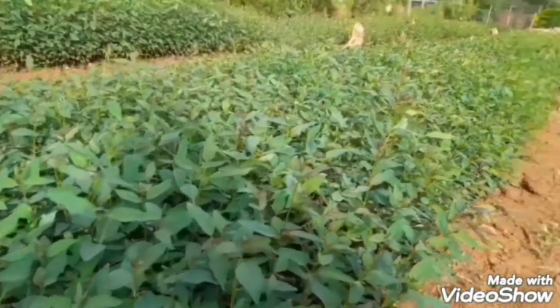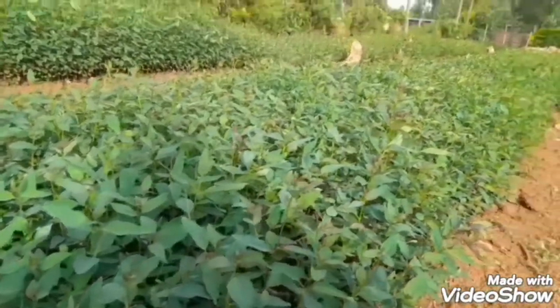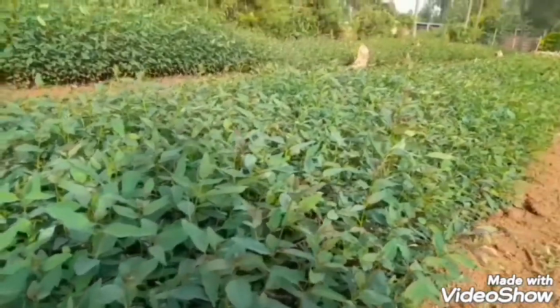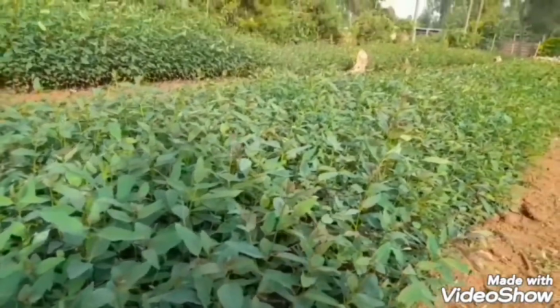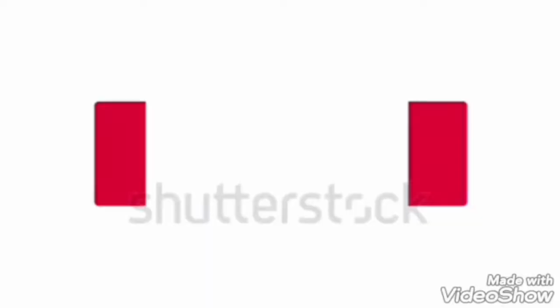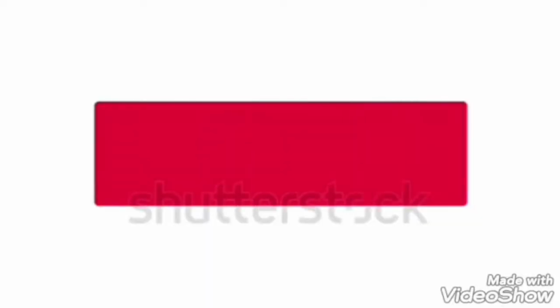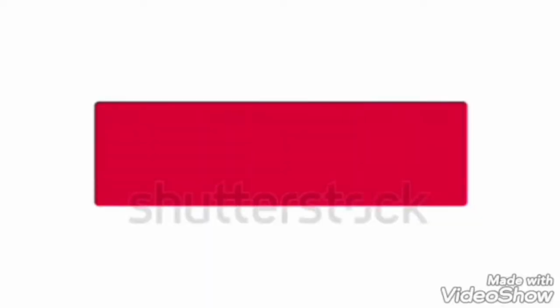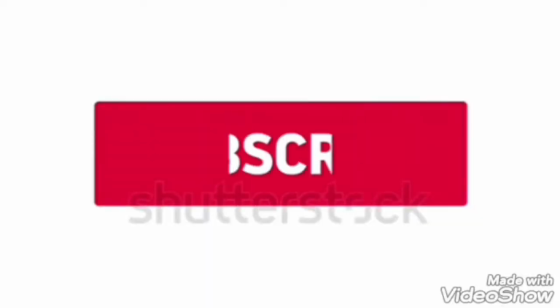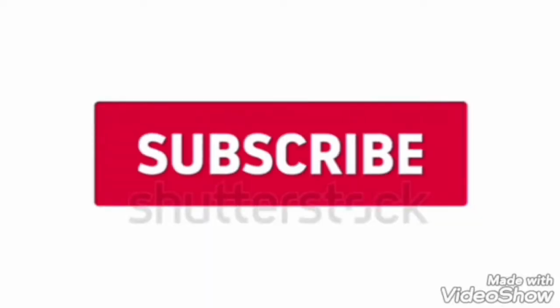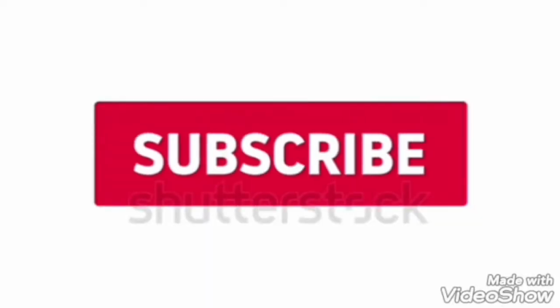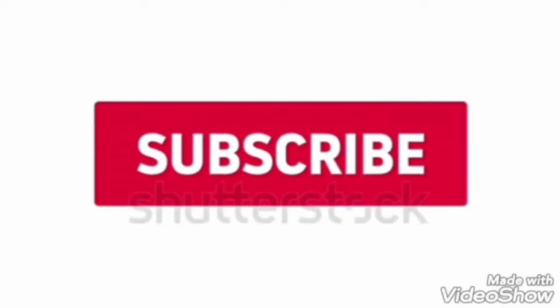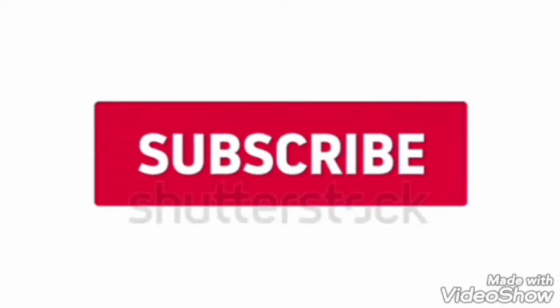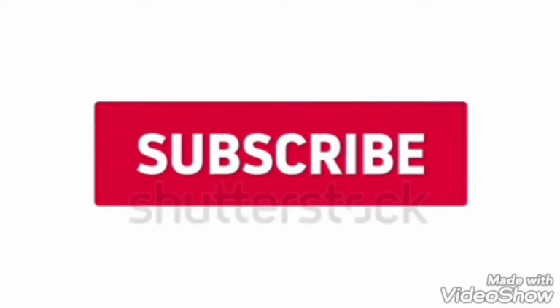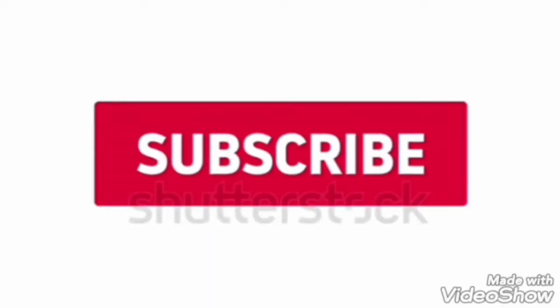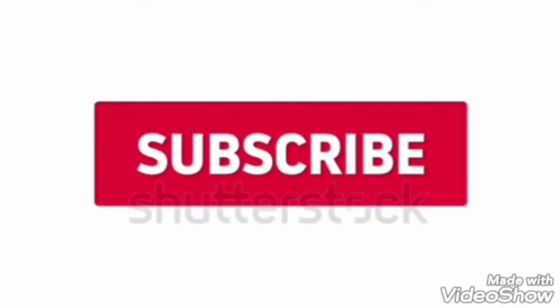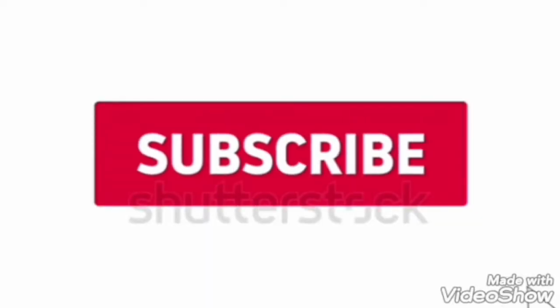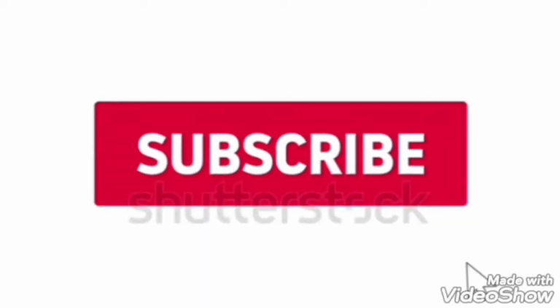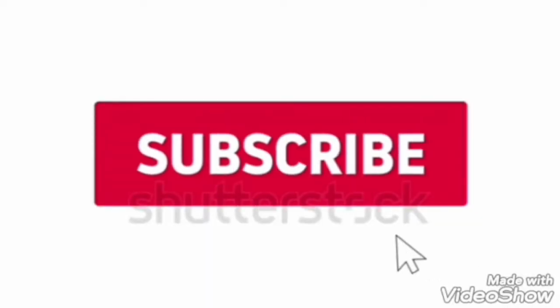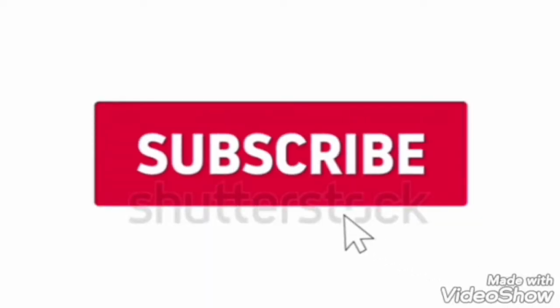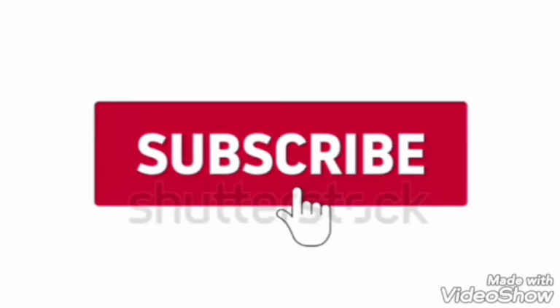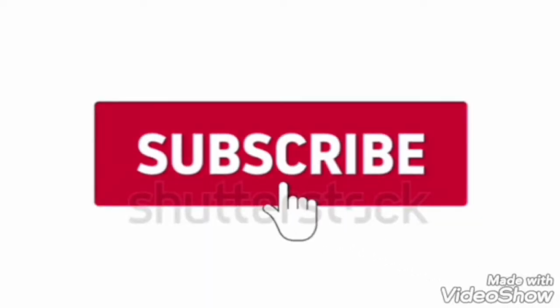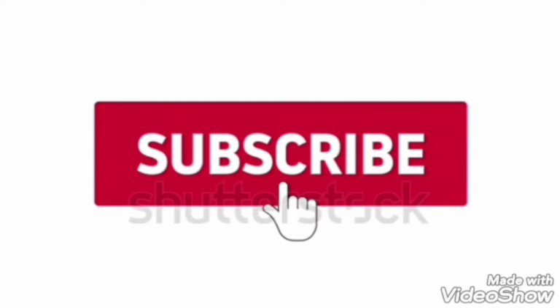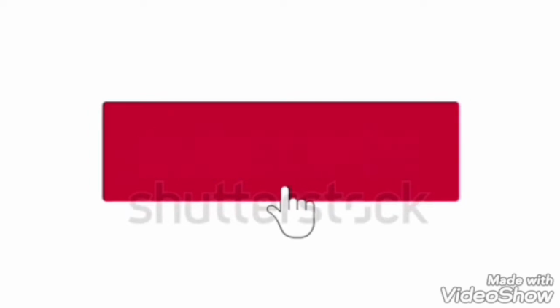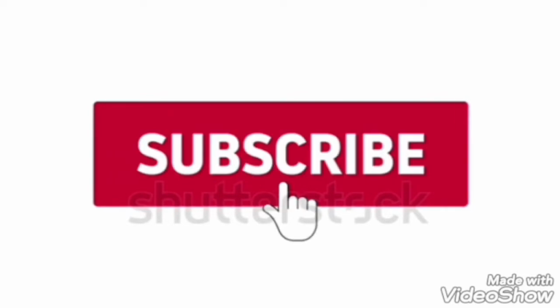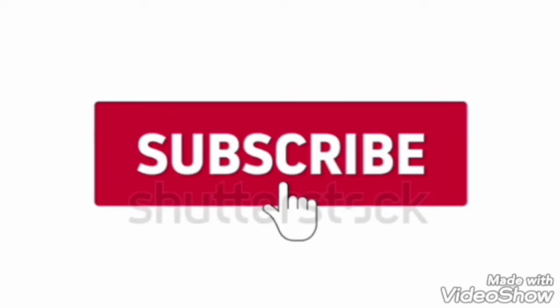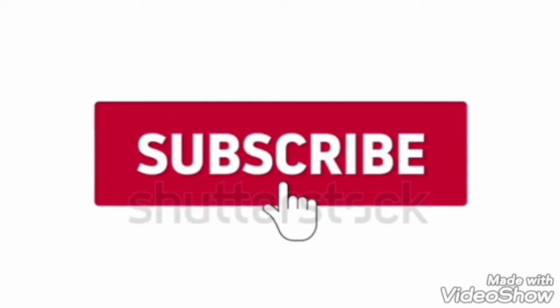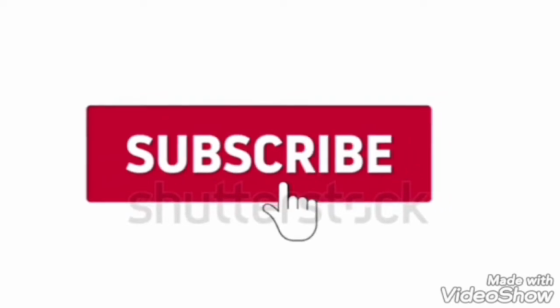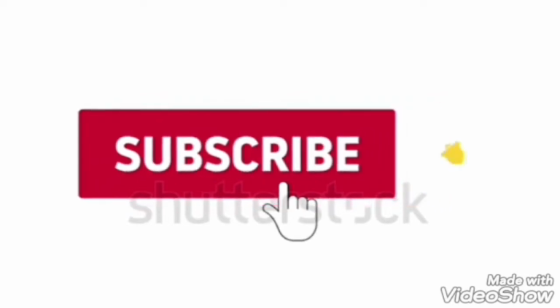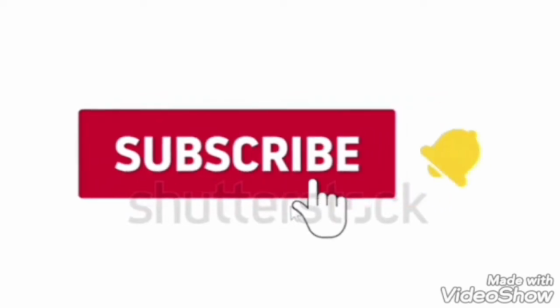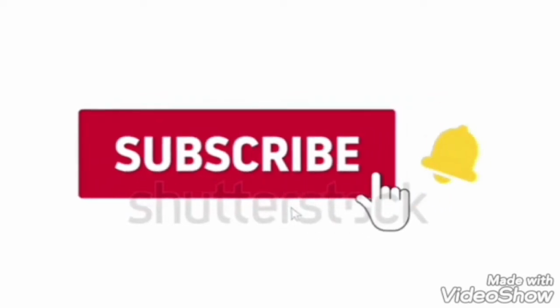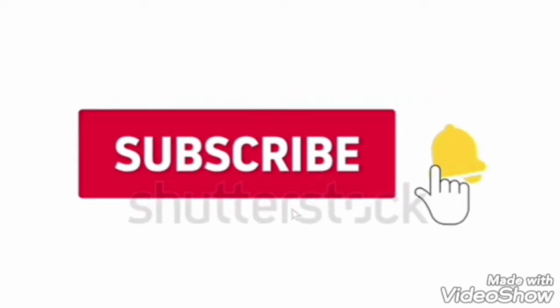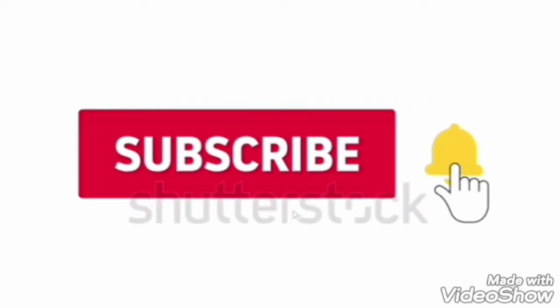Before we continue, please remember to like my video, leave a comment, and subscribe to my YouTube channel.